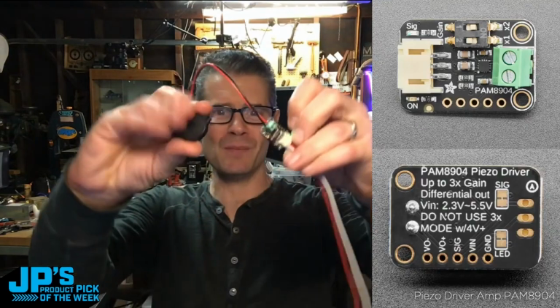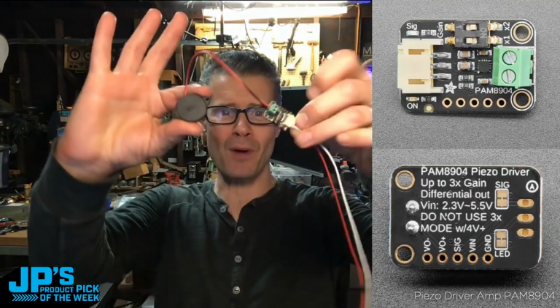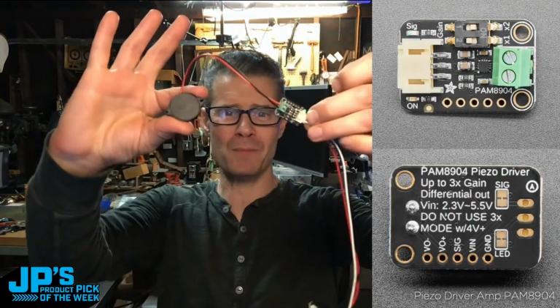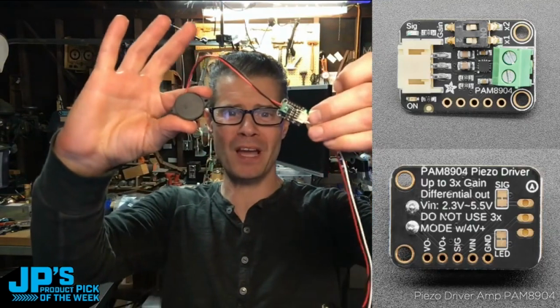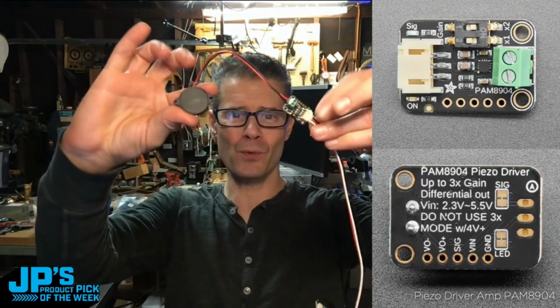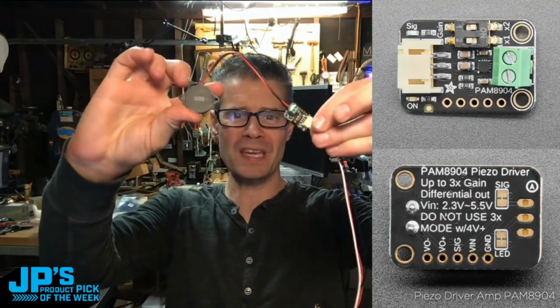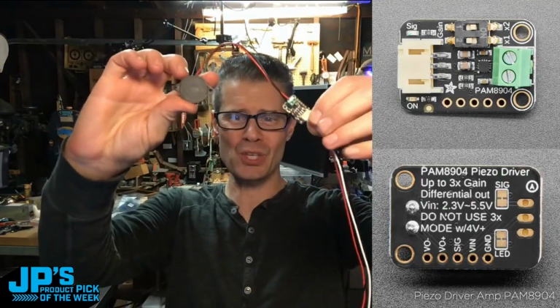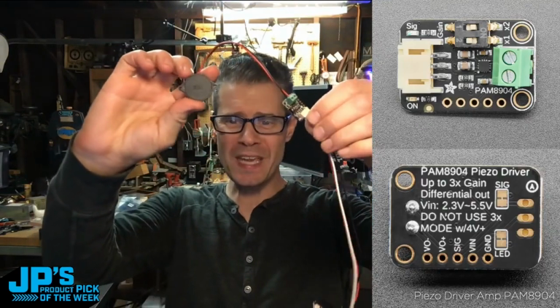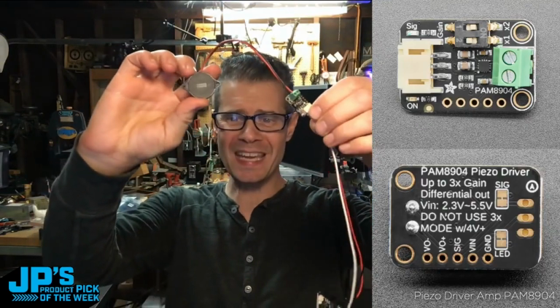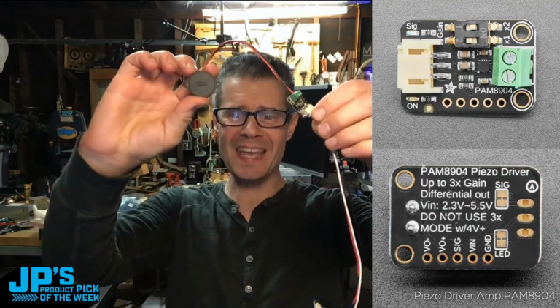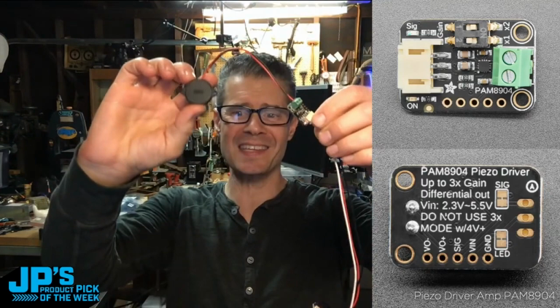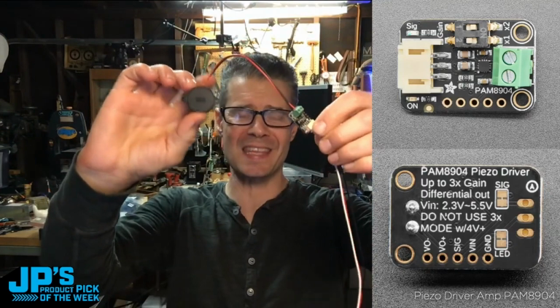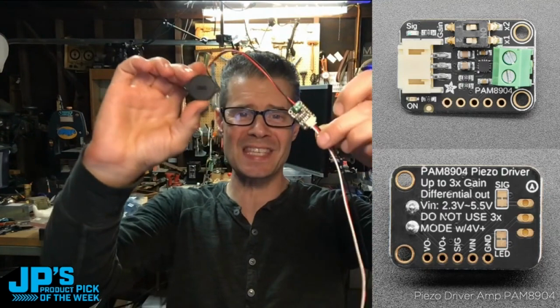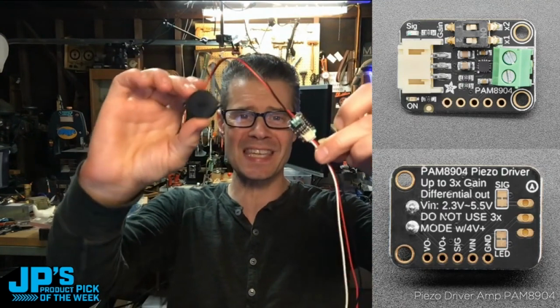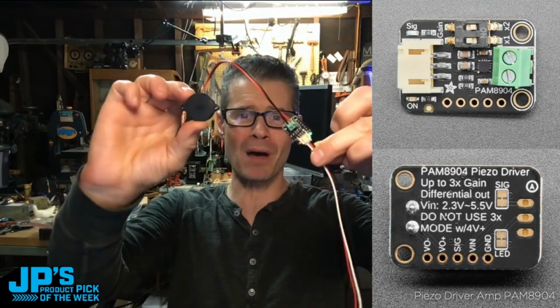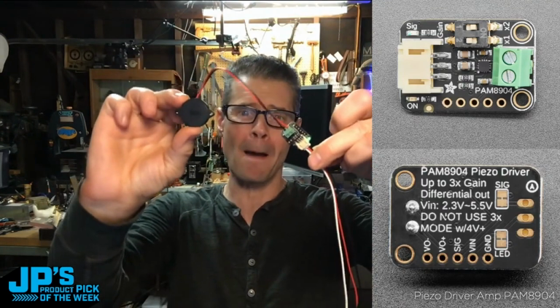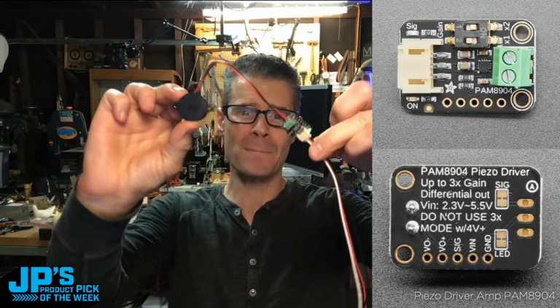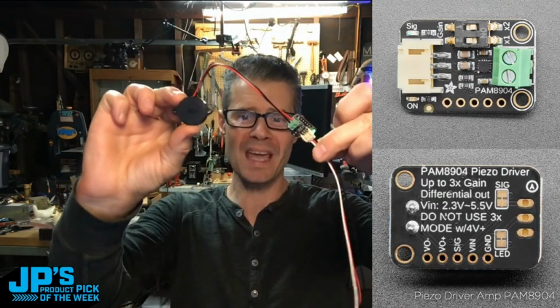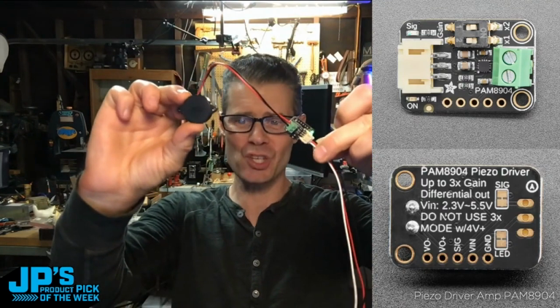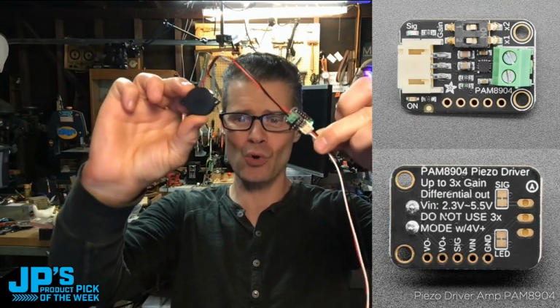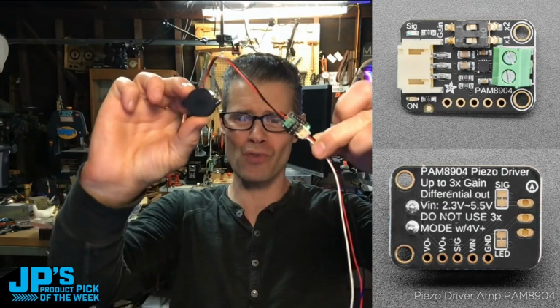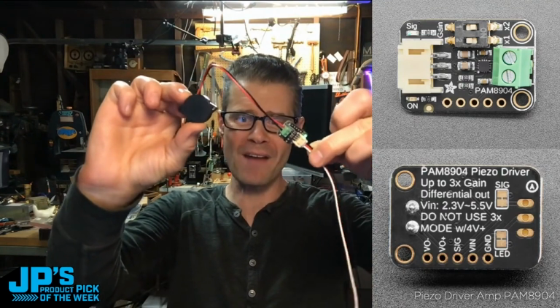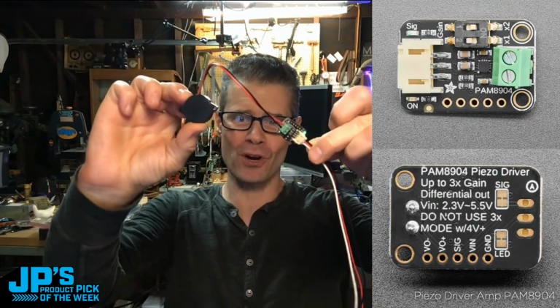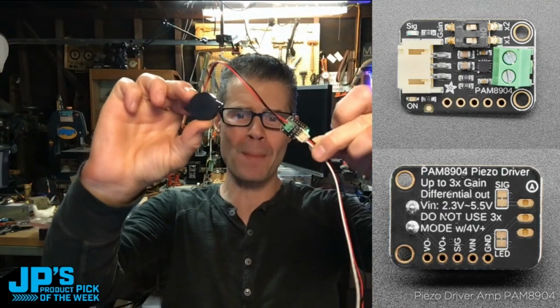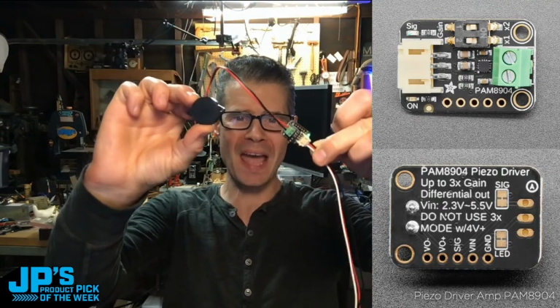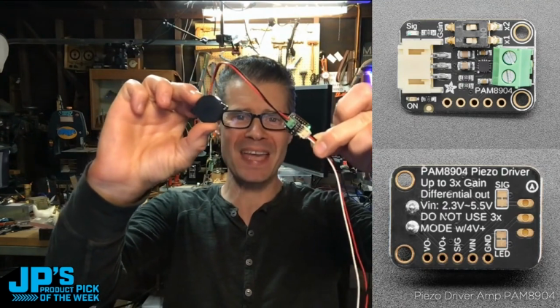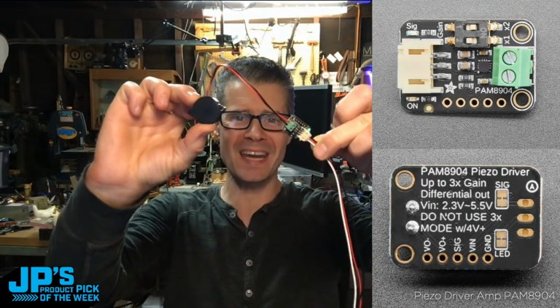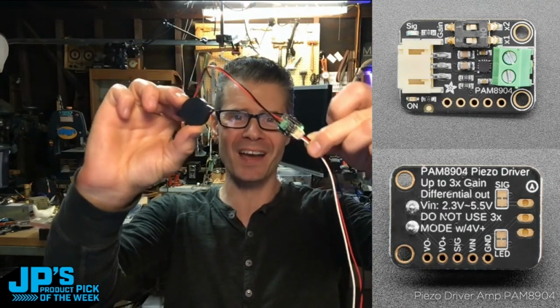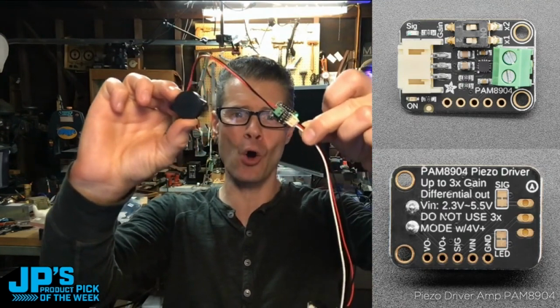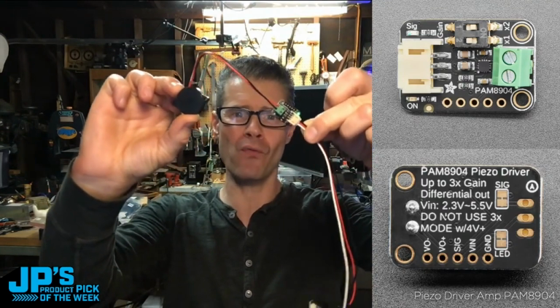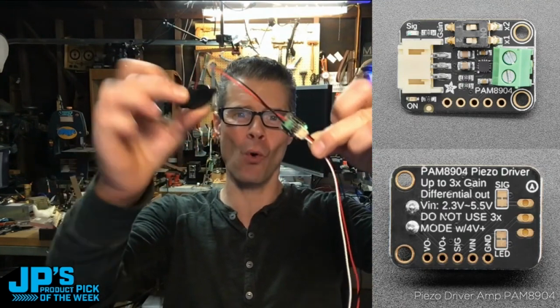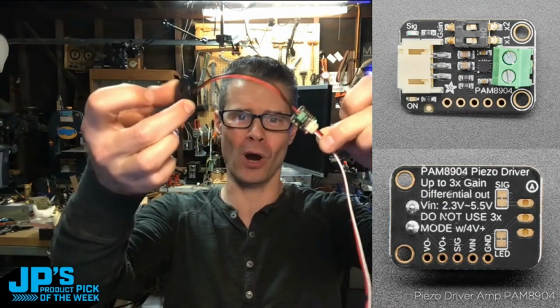And that is it — that is my product pick of the week. This week it is the Stemma Piezo Driver PAM 8904.